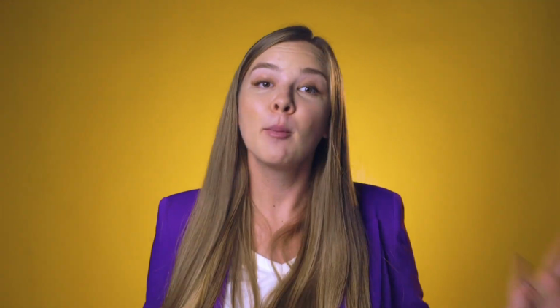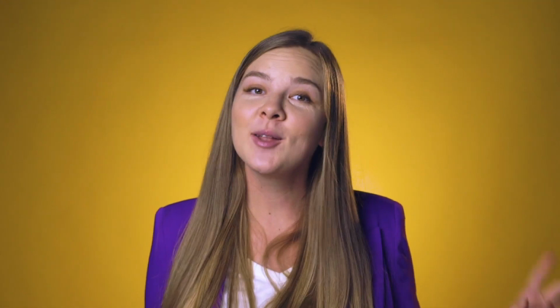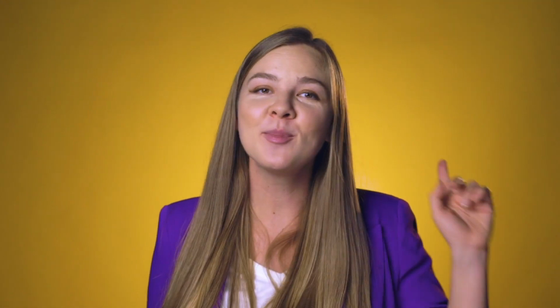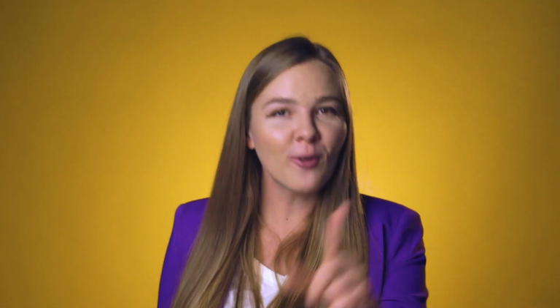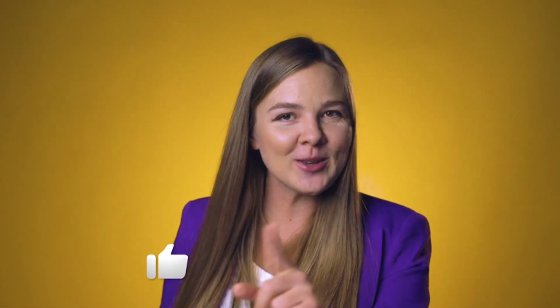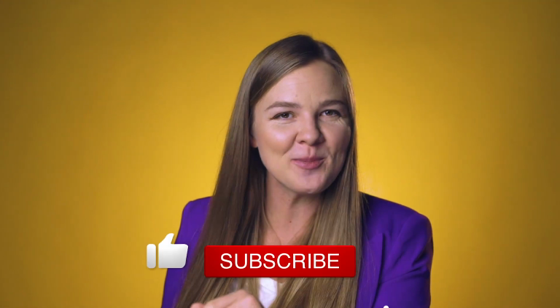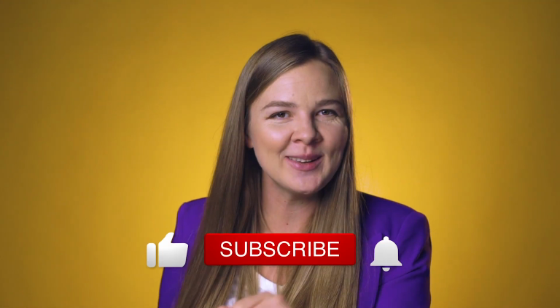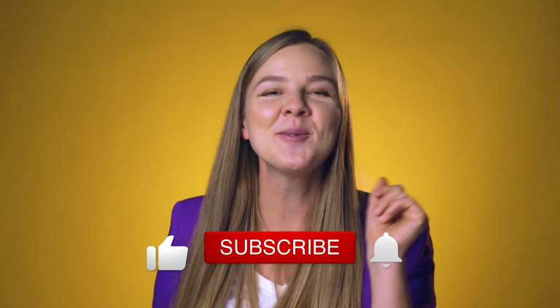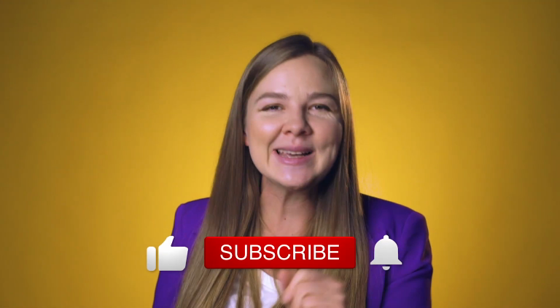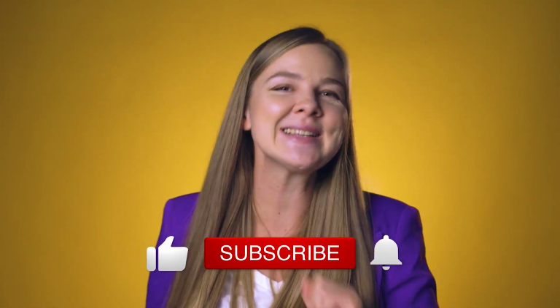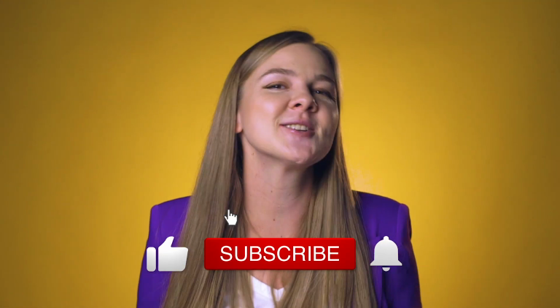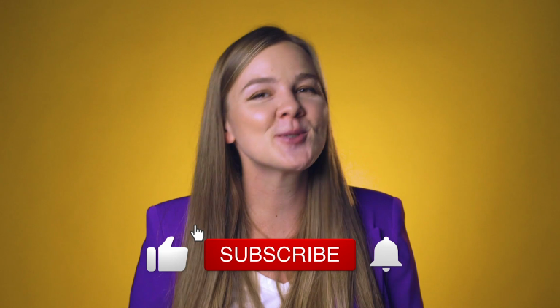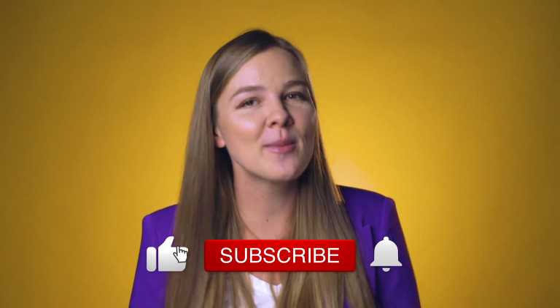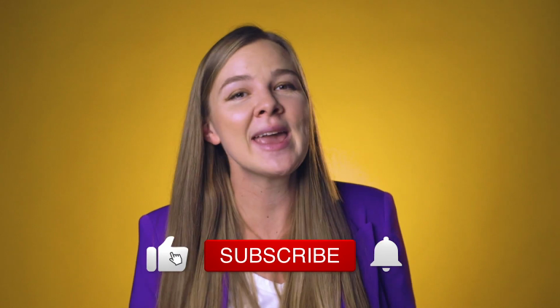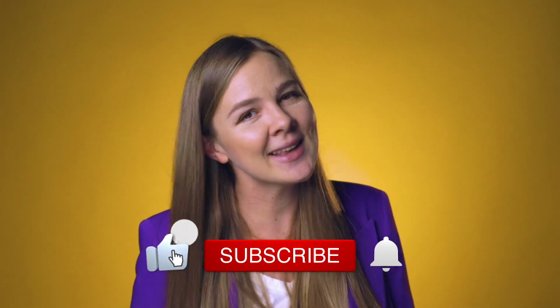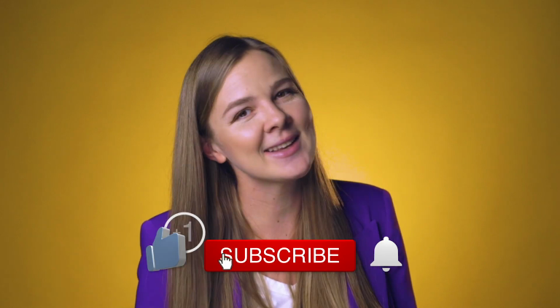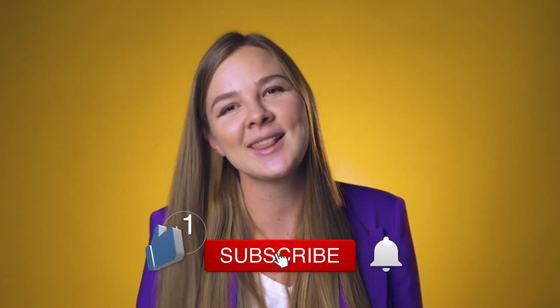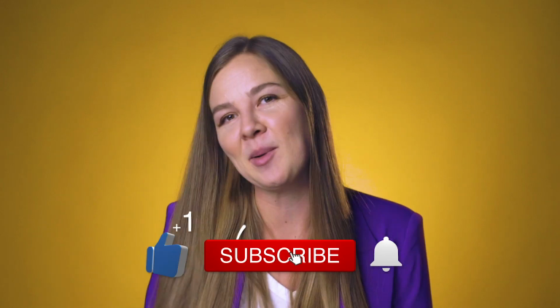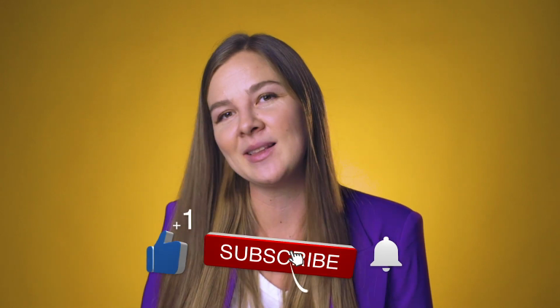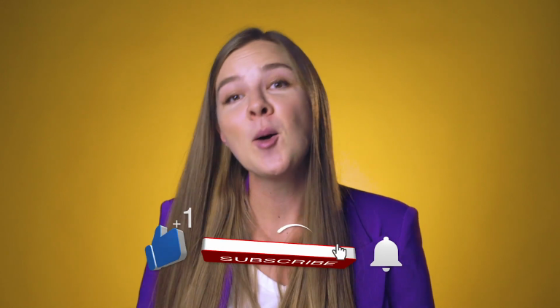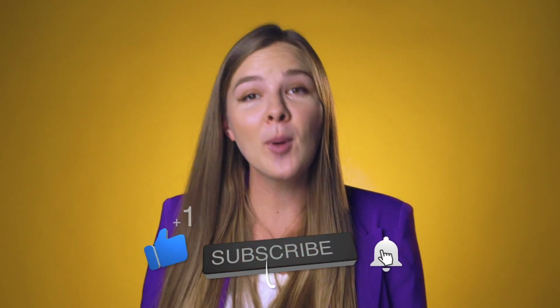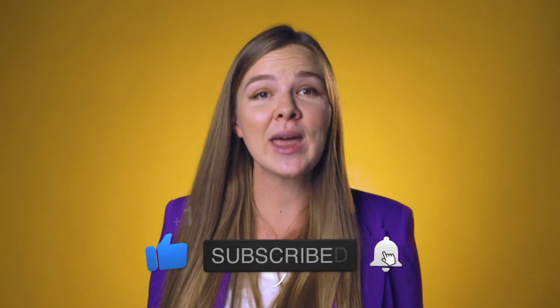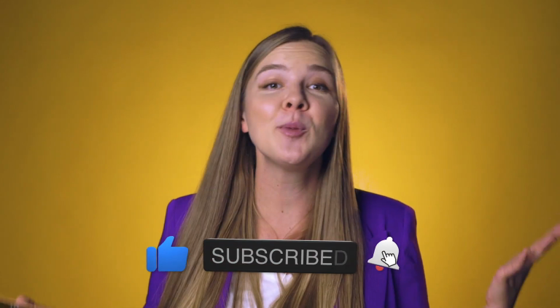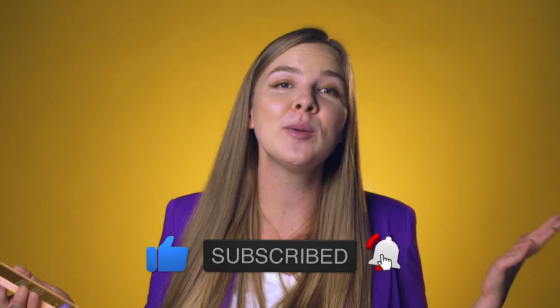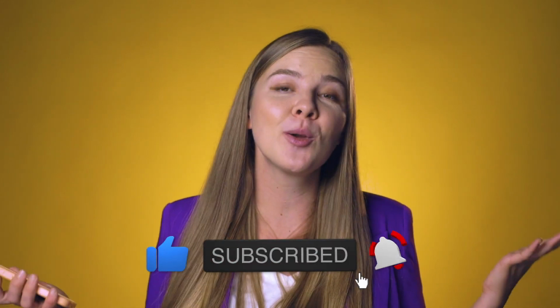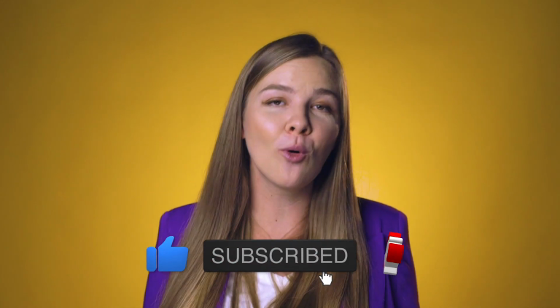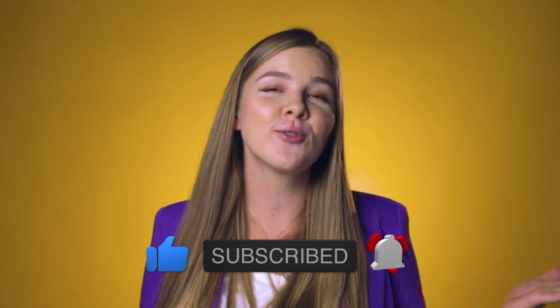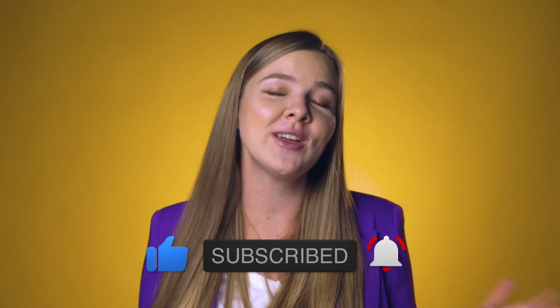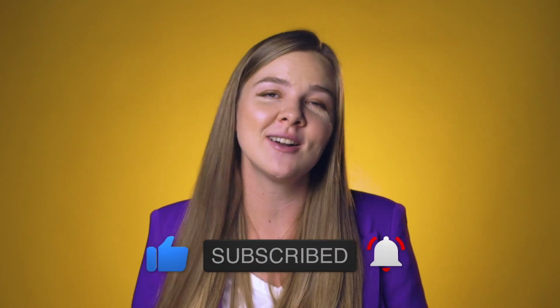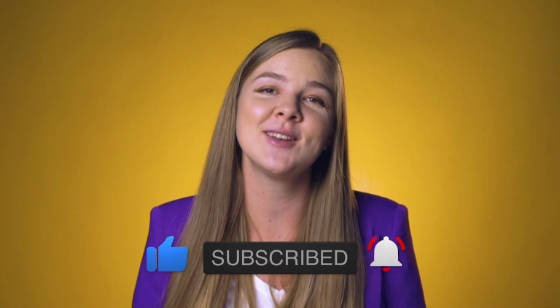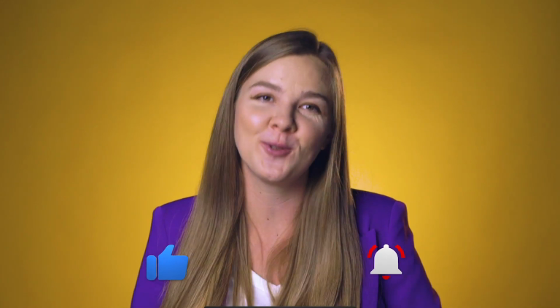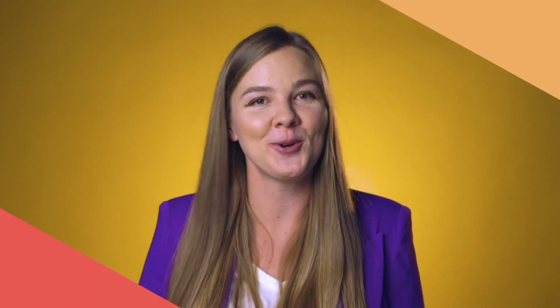But before we jump in, please consider subscribing and hitting that like button. Both help me bring more free content for you.